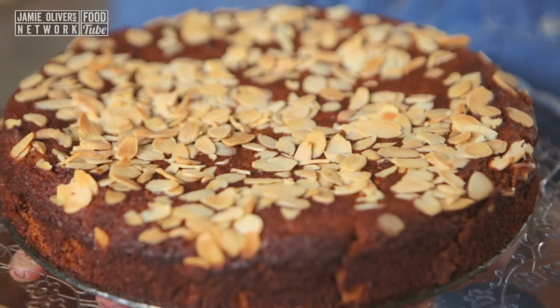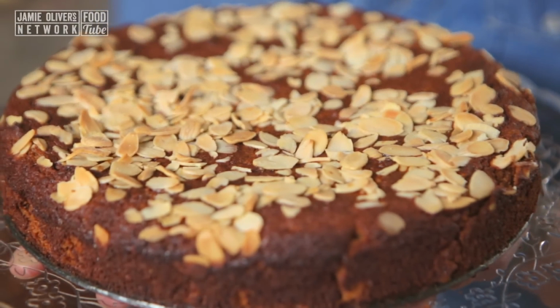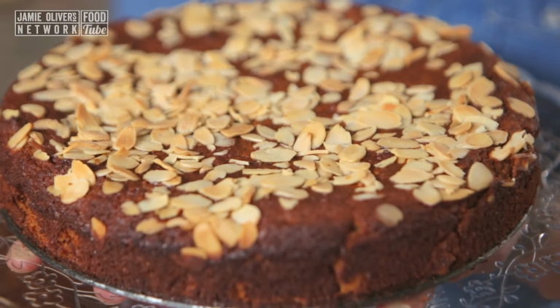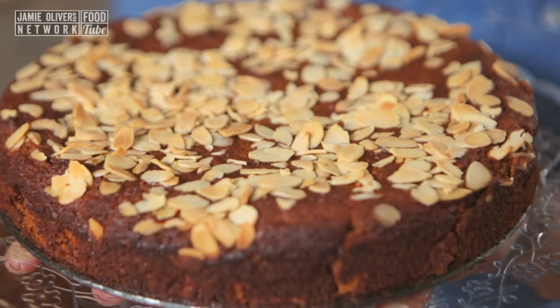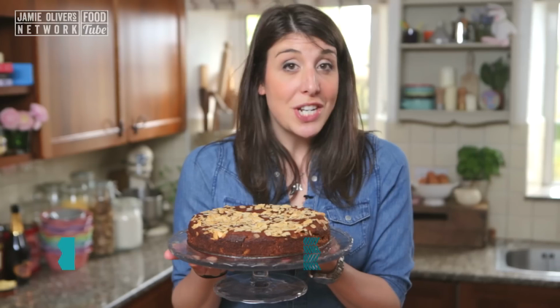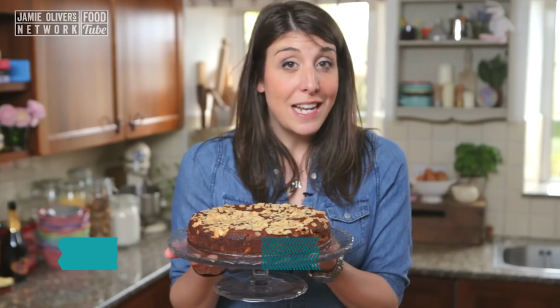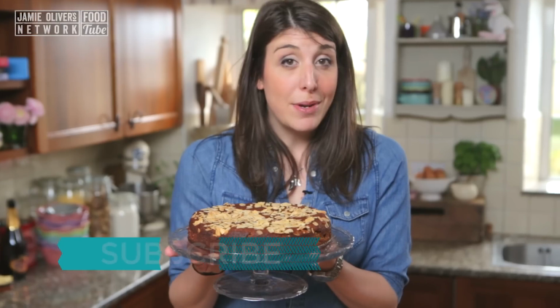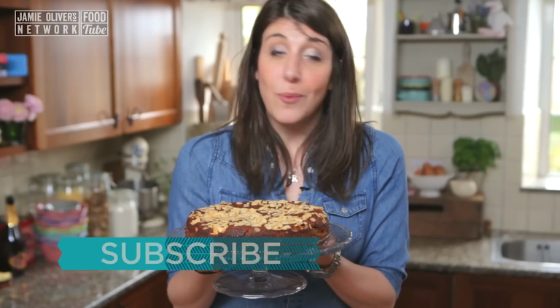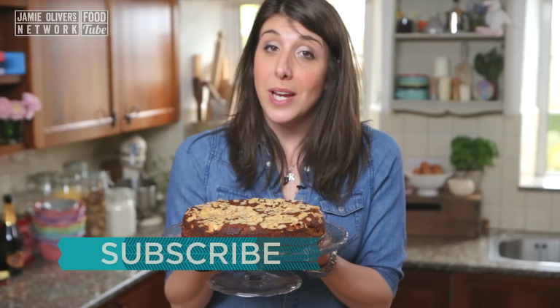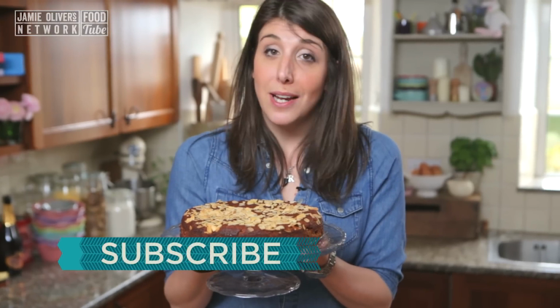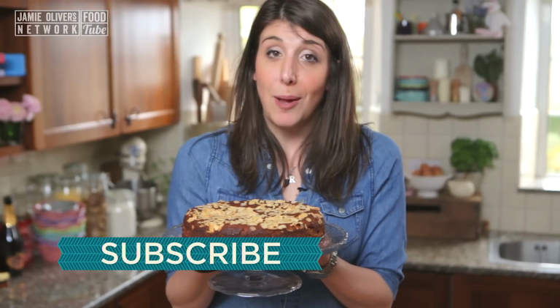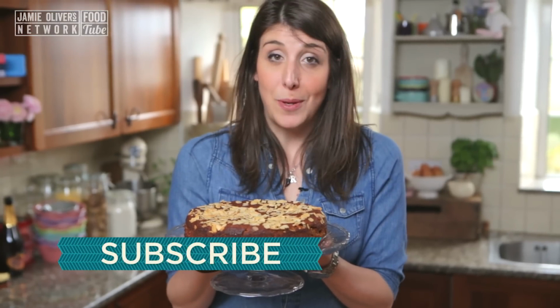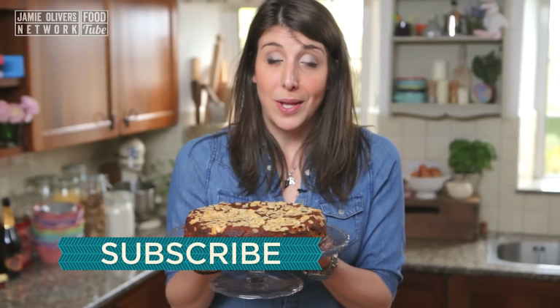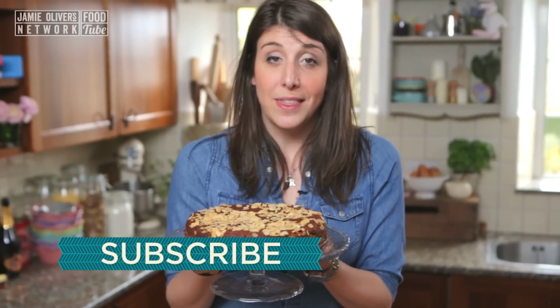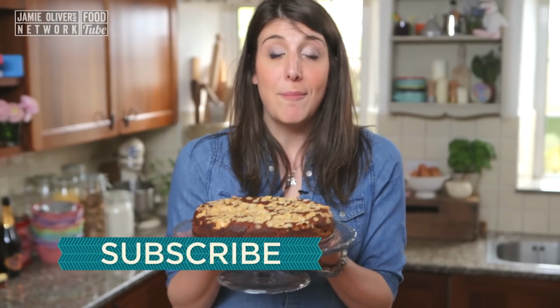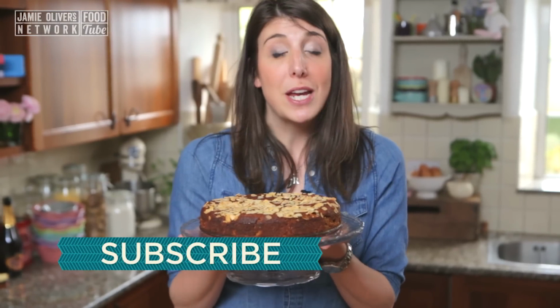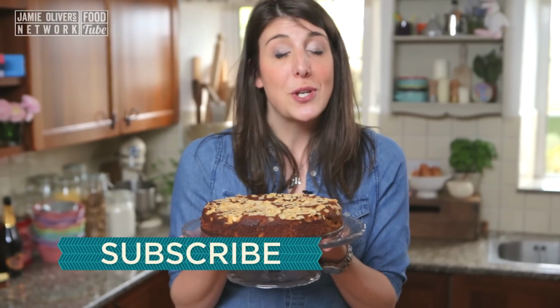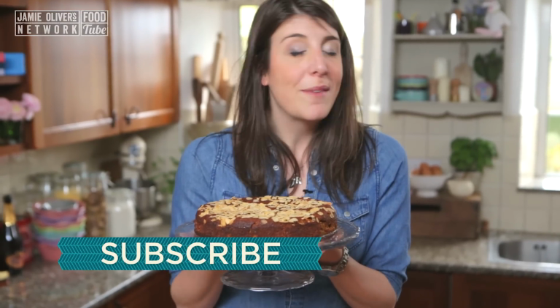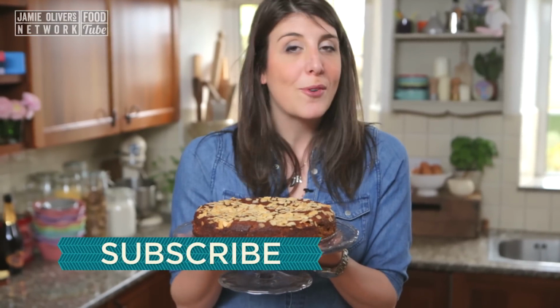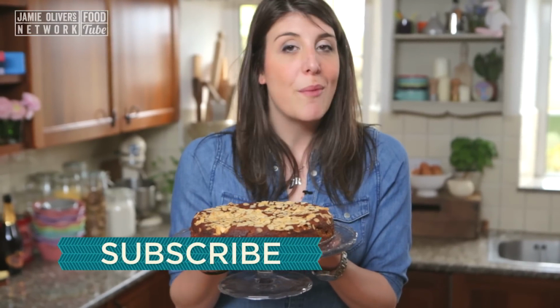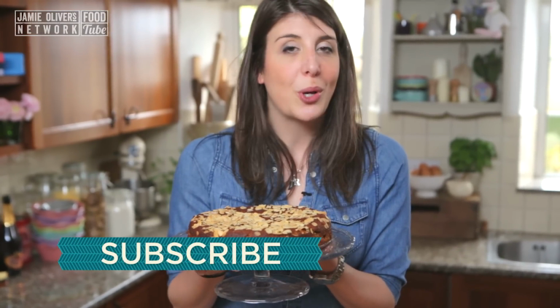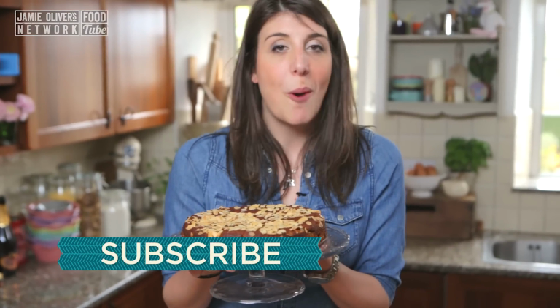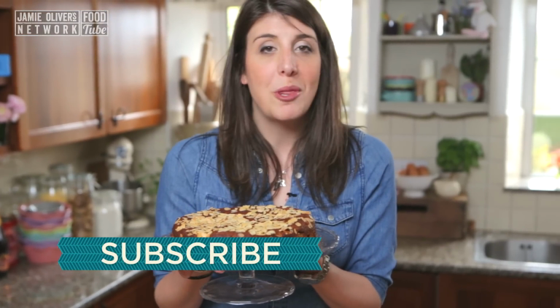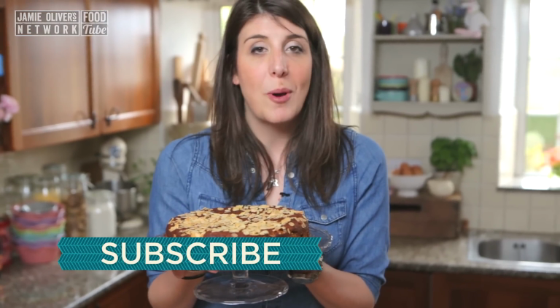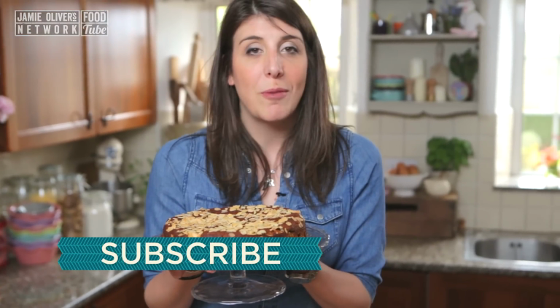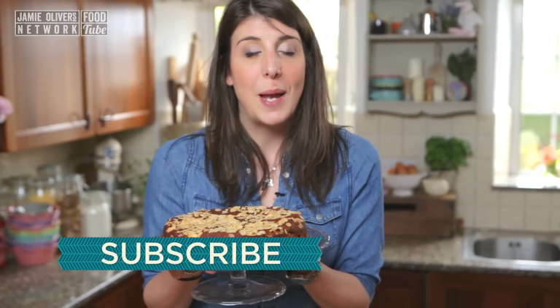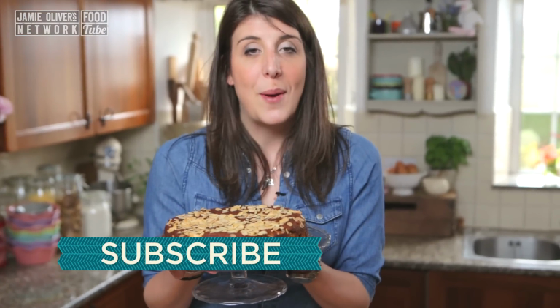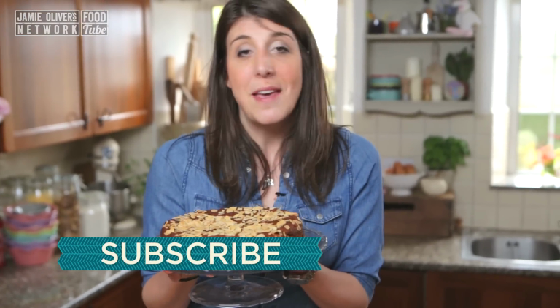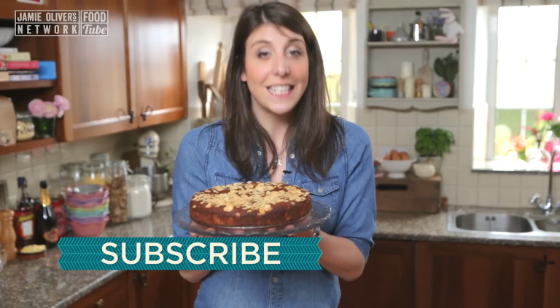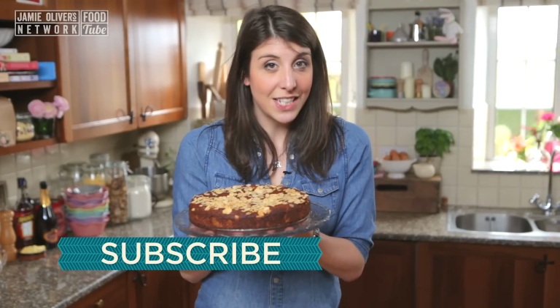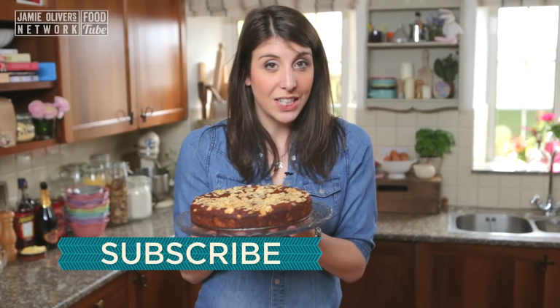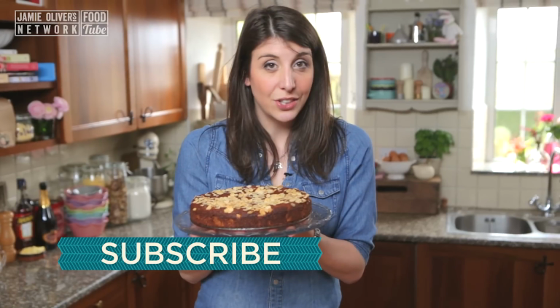If you have a dish dilemma that we can help you with, make sure you subscribe and comment in the box below. See you soon!